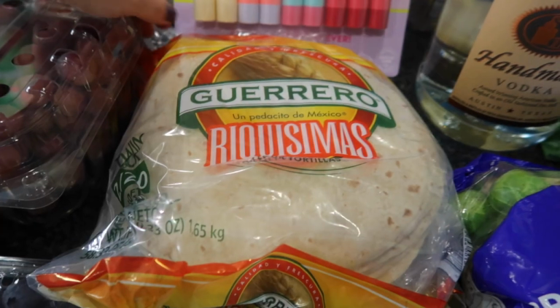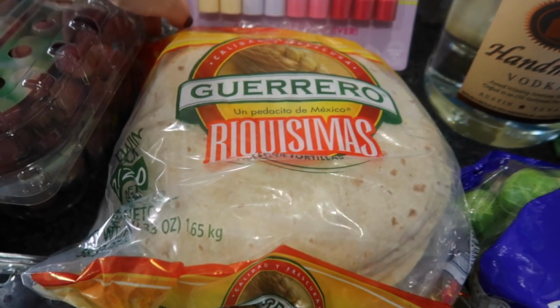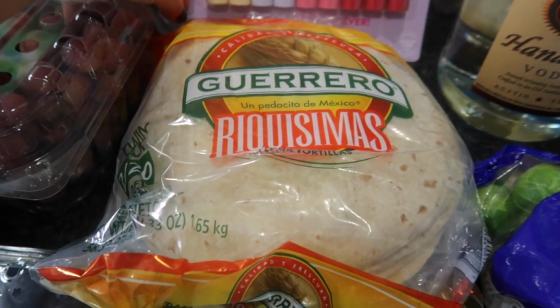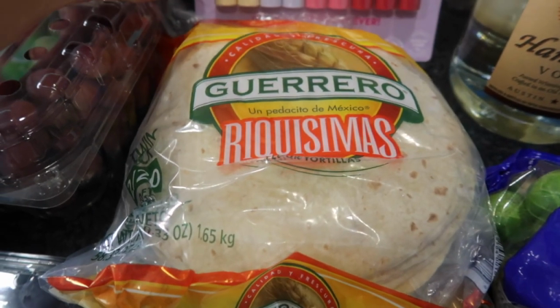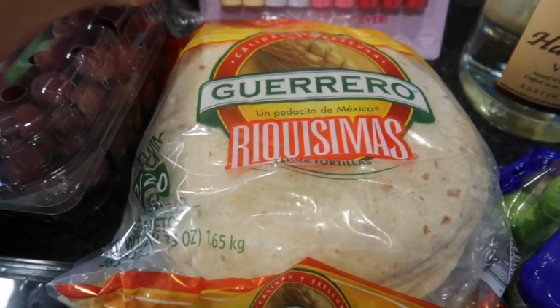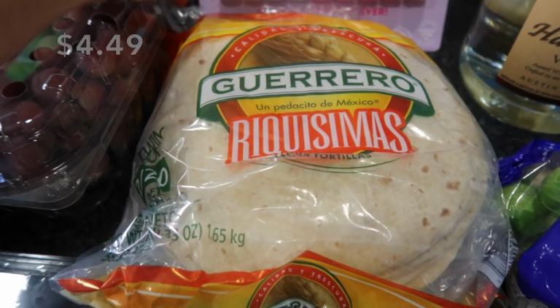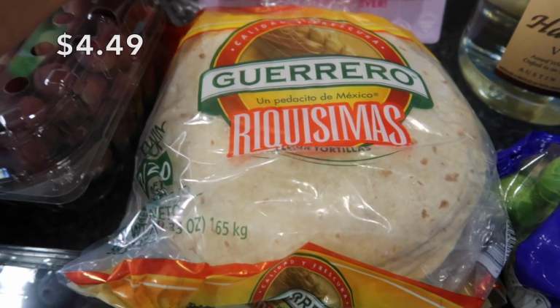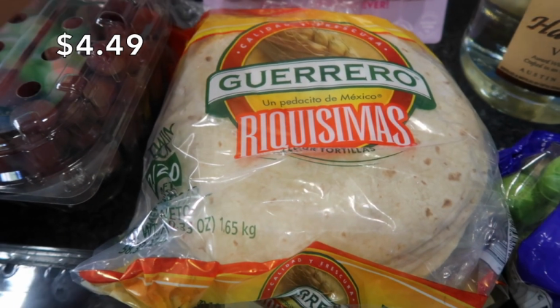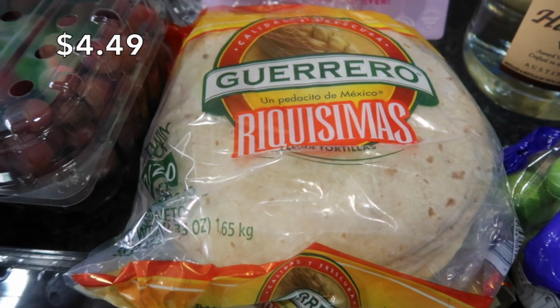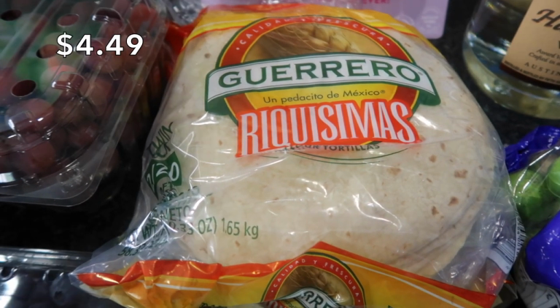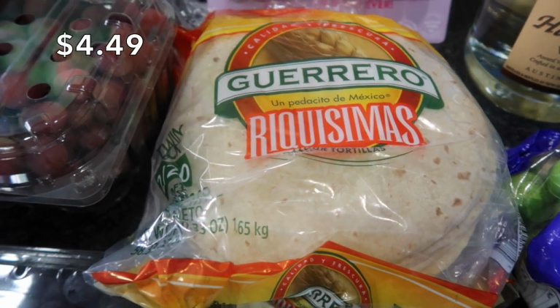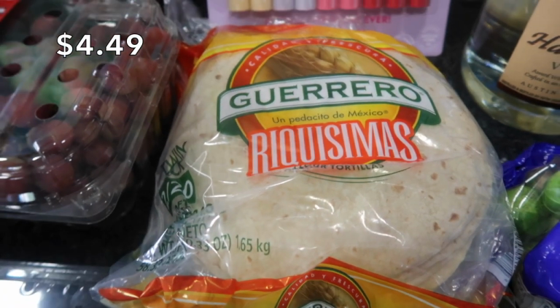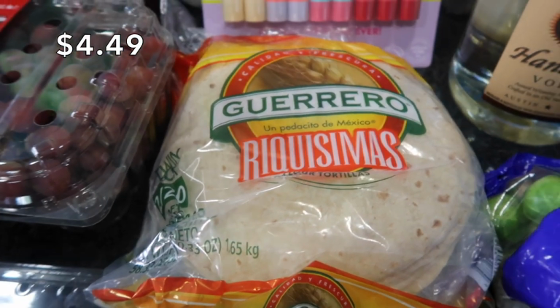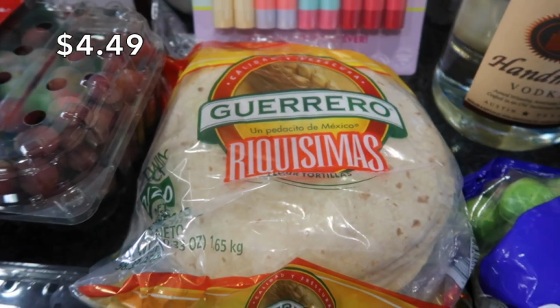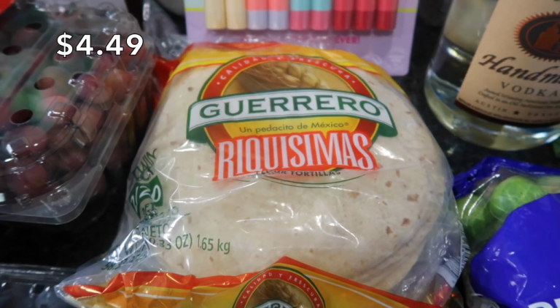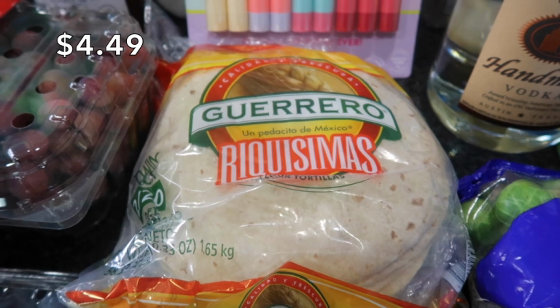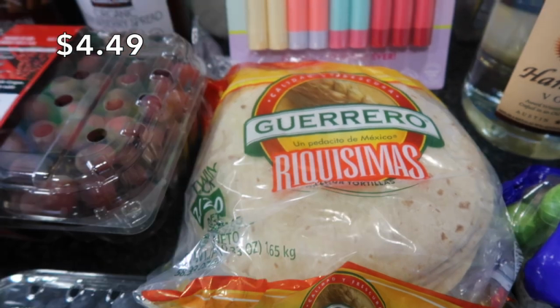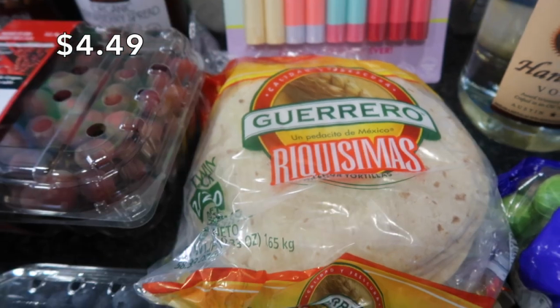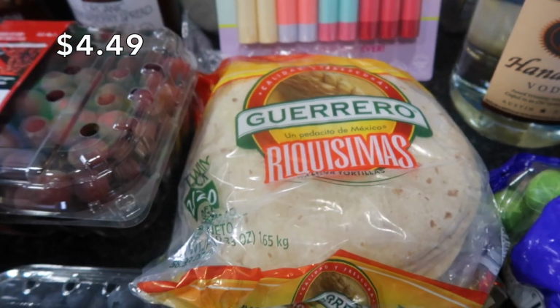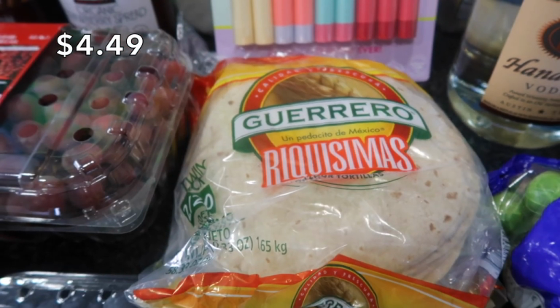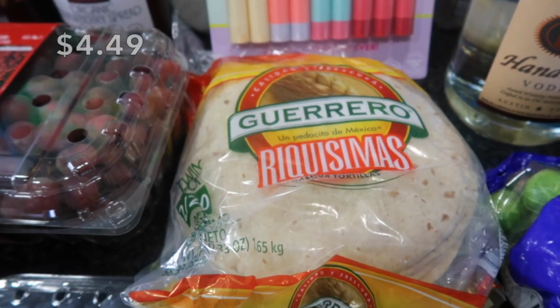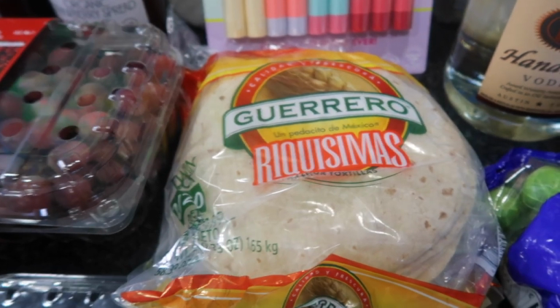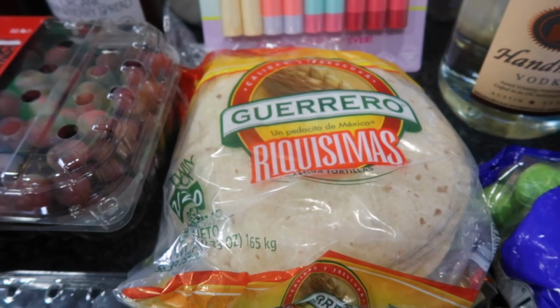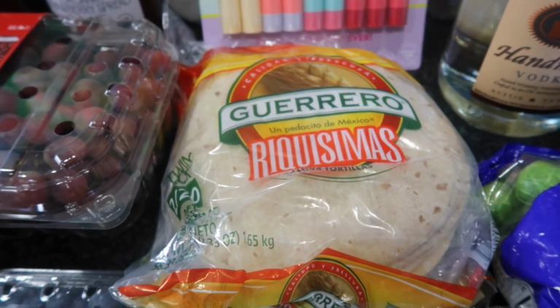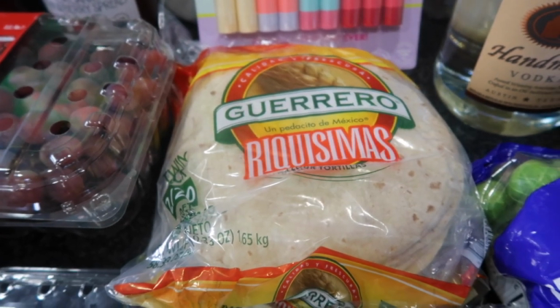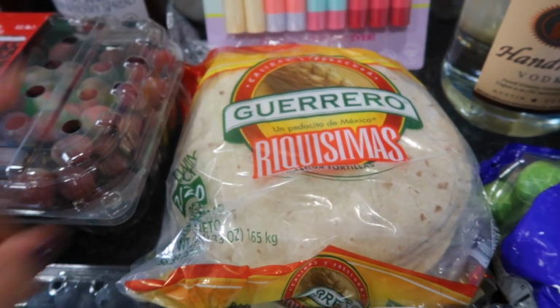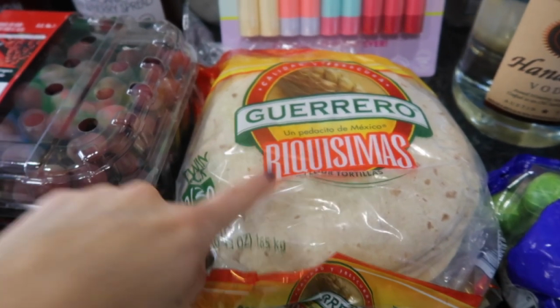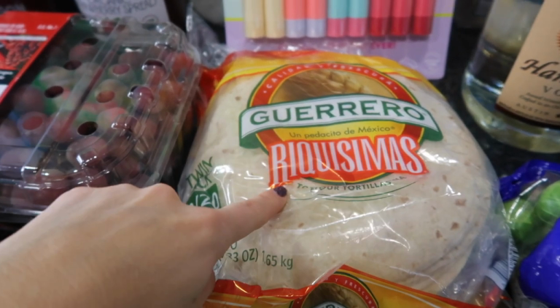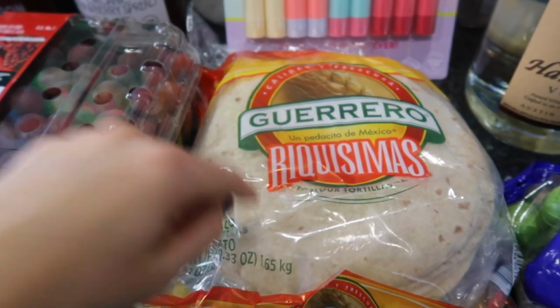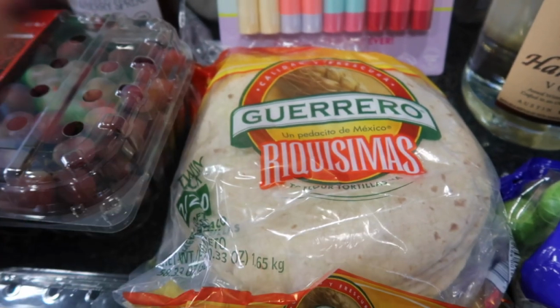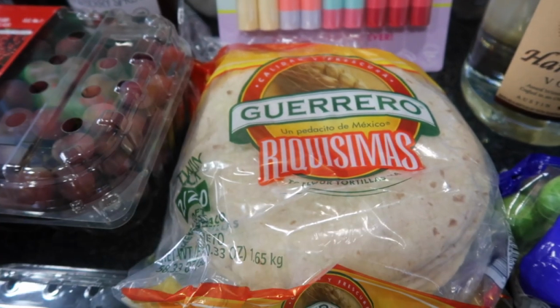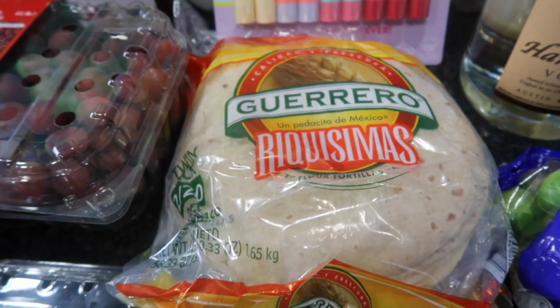I ran out of tortillas, which is crazy. I usually have, like, a backup pack. I just have half a pack left in the fridge, so these are going straight into the freezer outside.